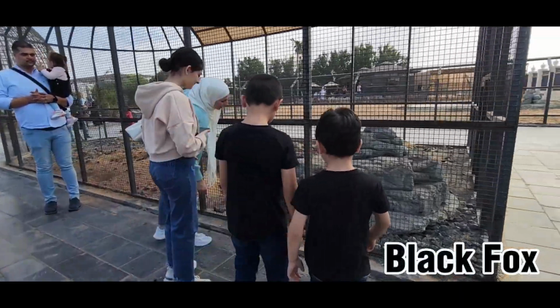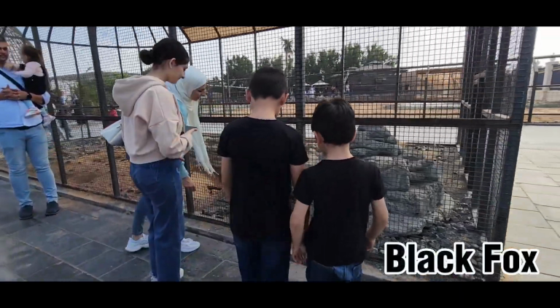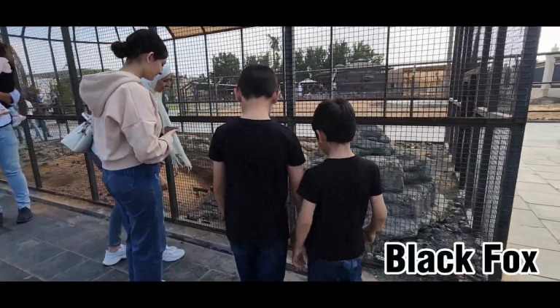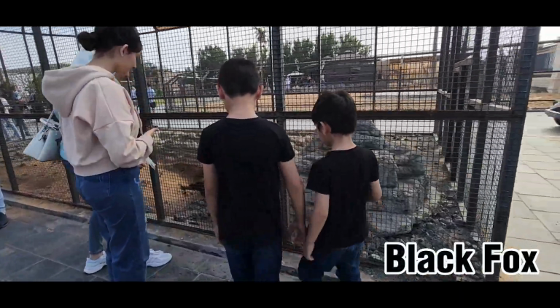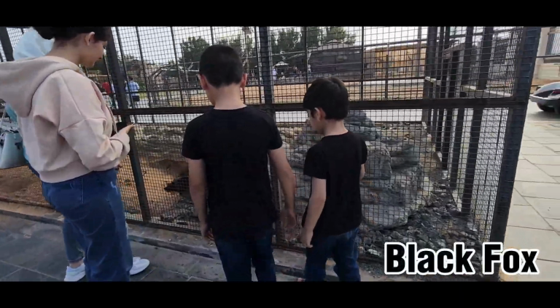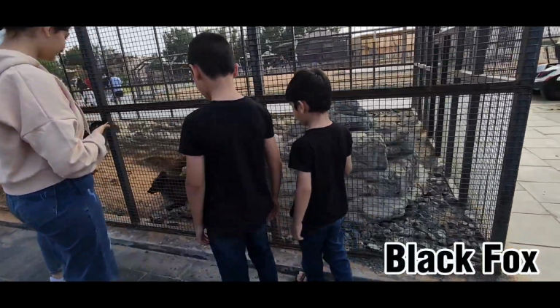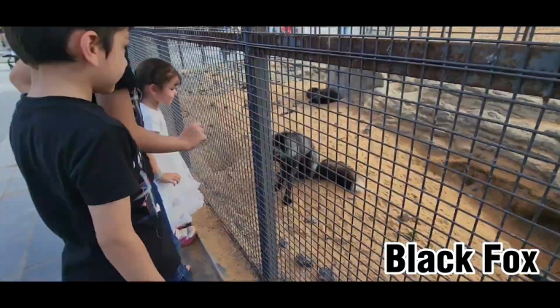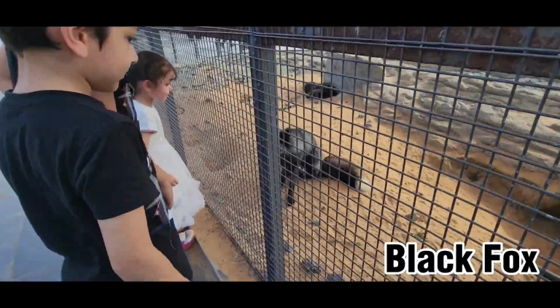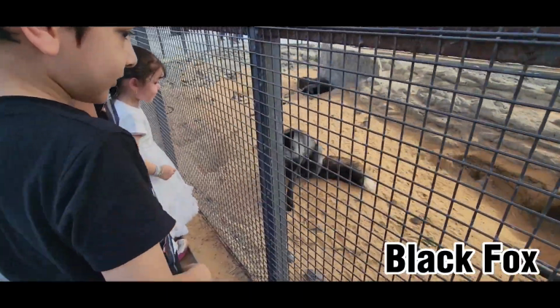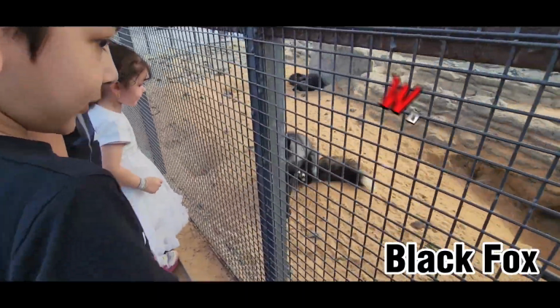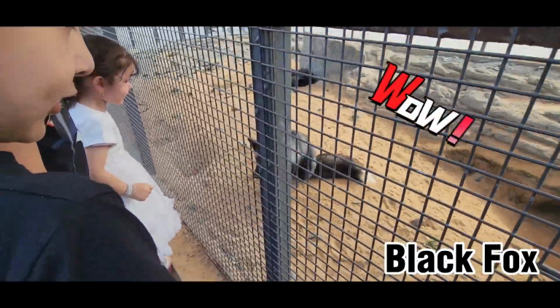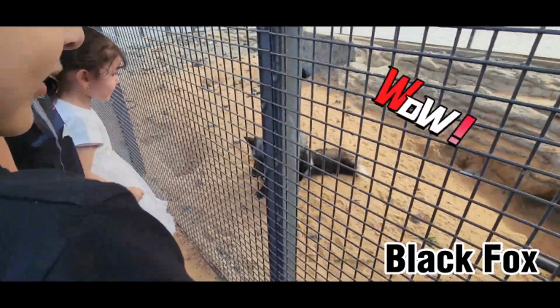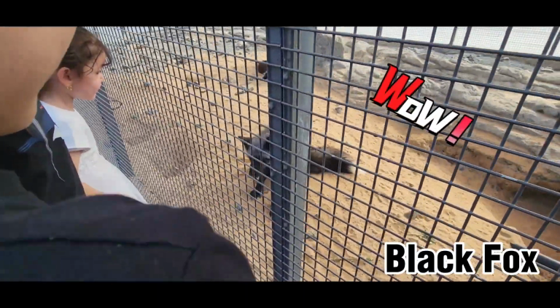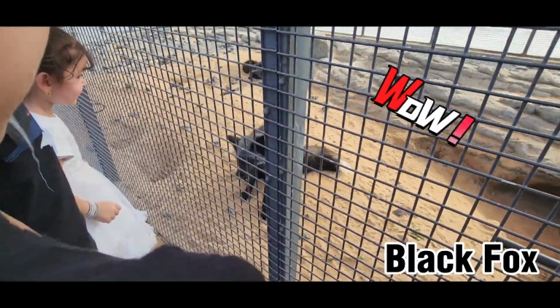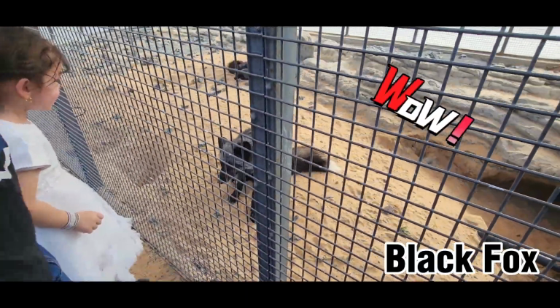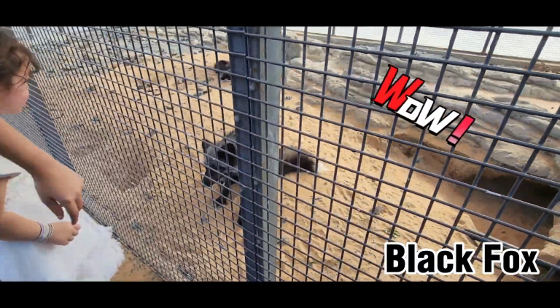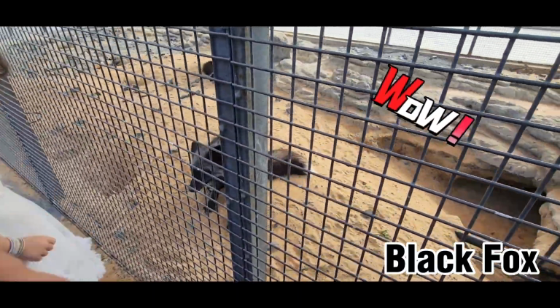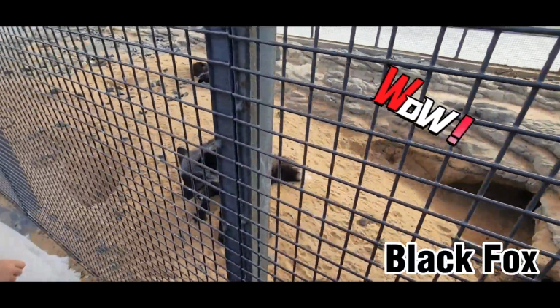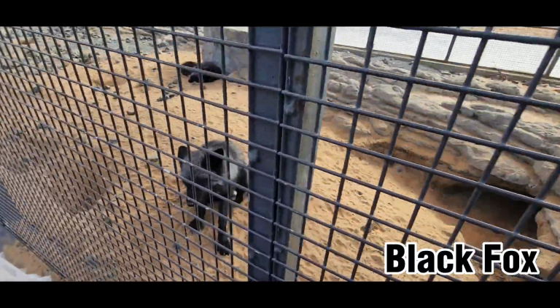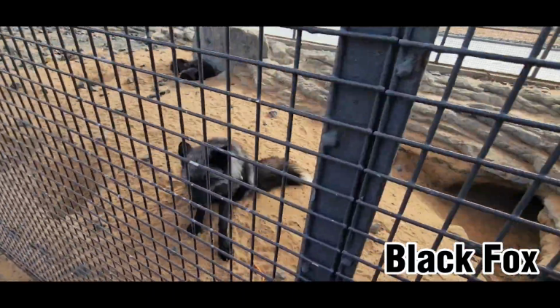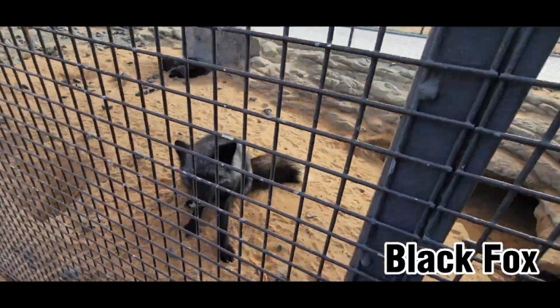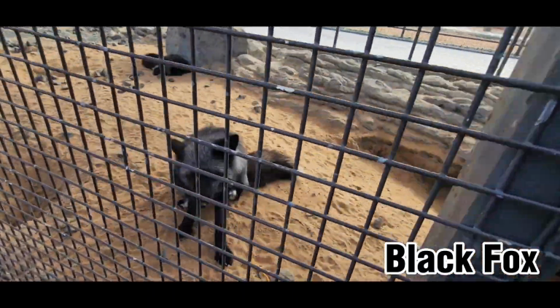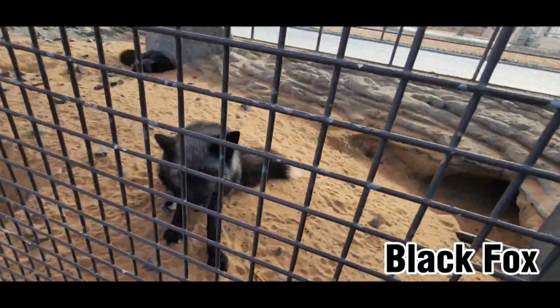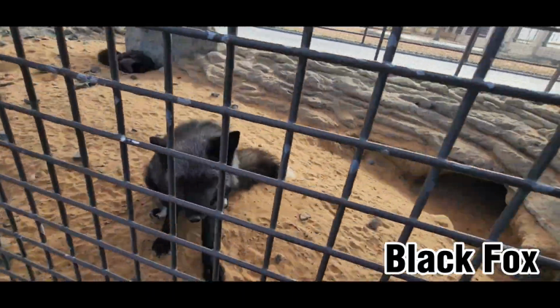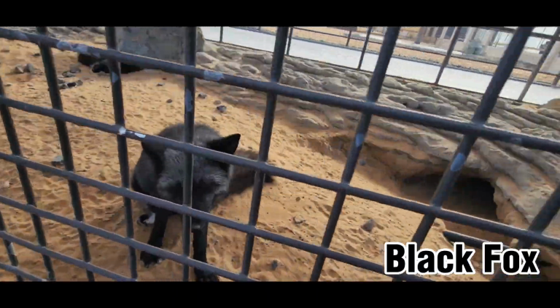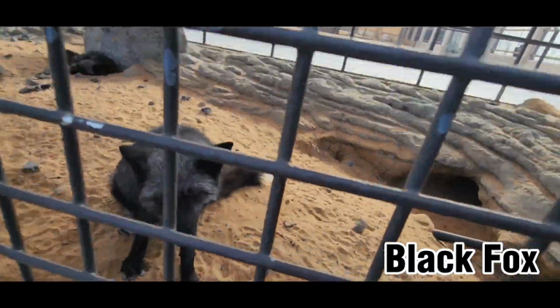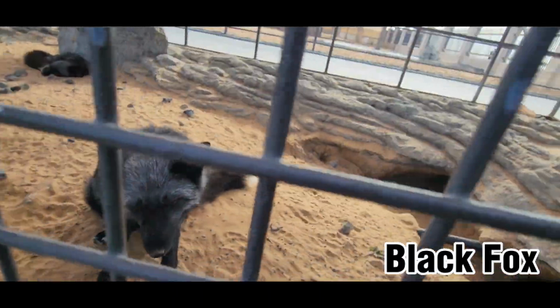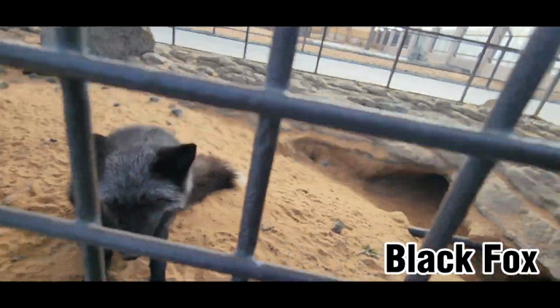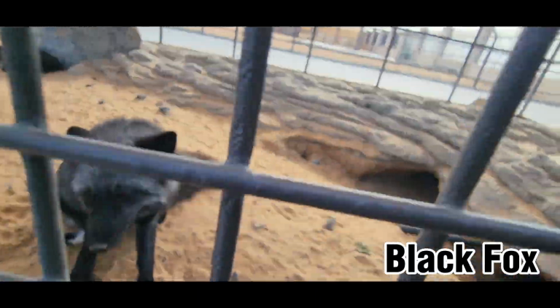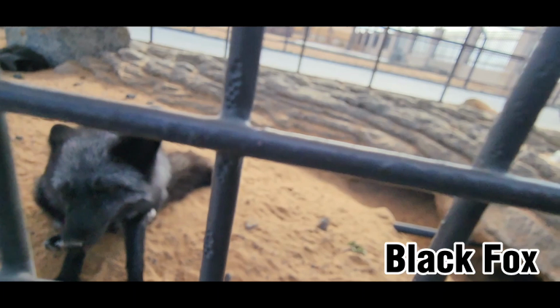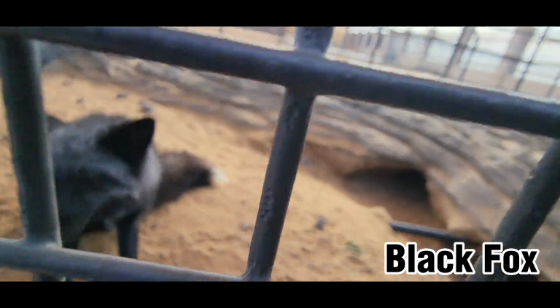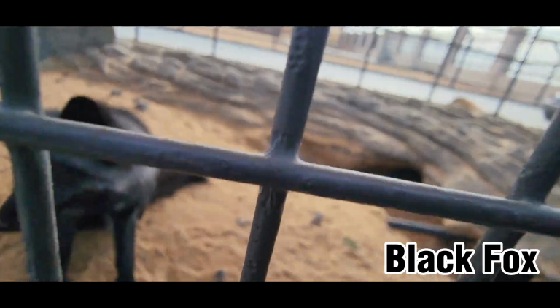Once you enter the zoo you see this beautiful black fox. It was really playful. Black foxes can live up to three or four years and they're pretty rare.